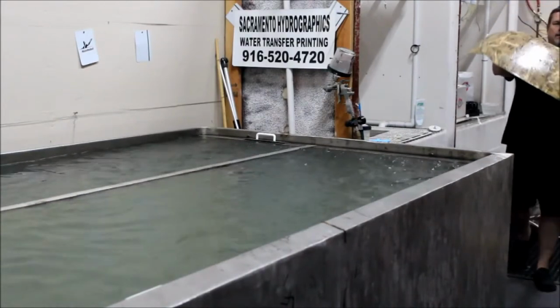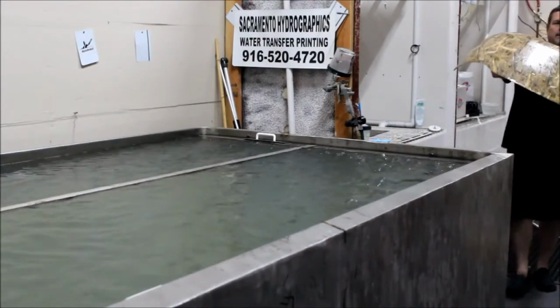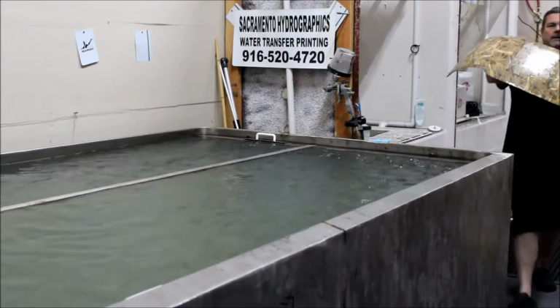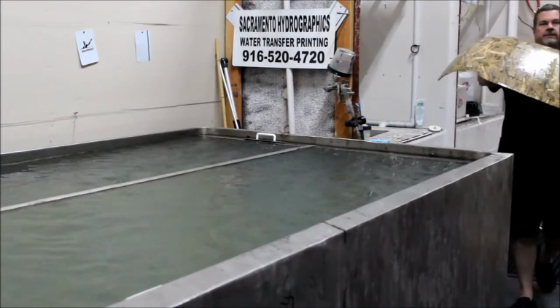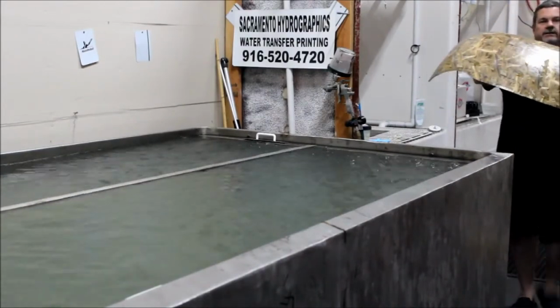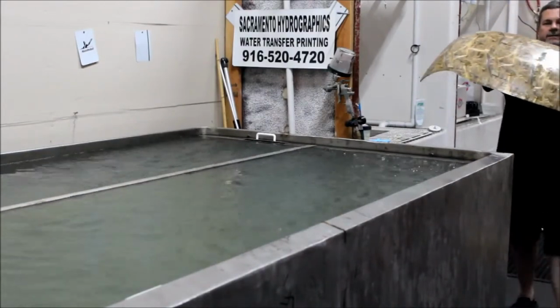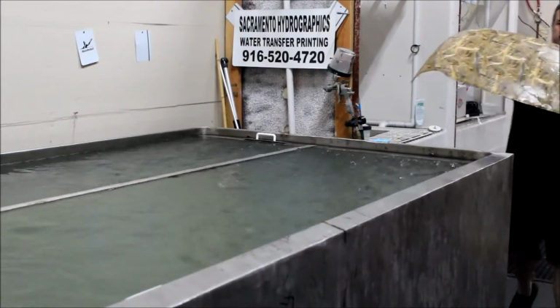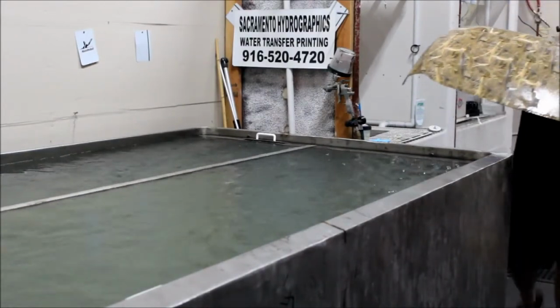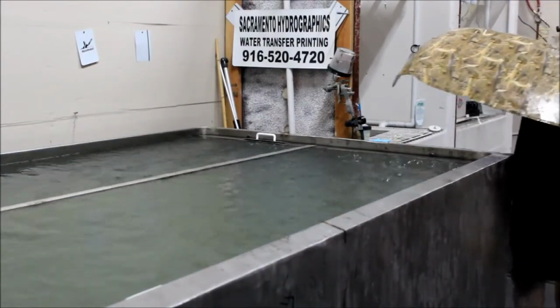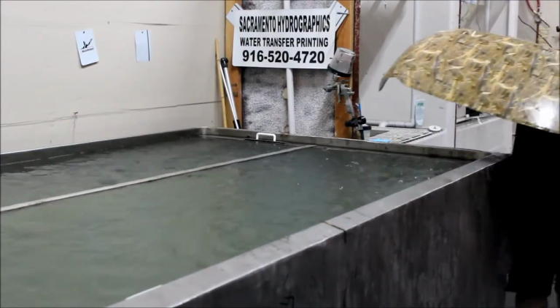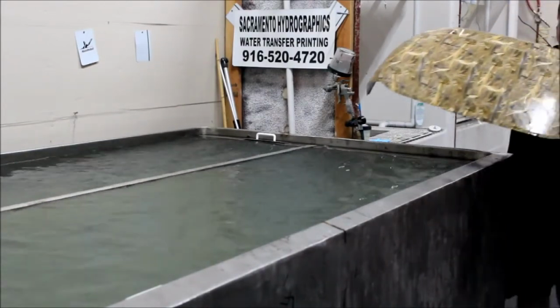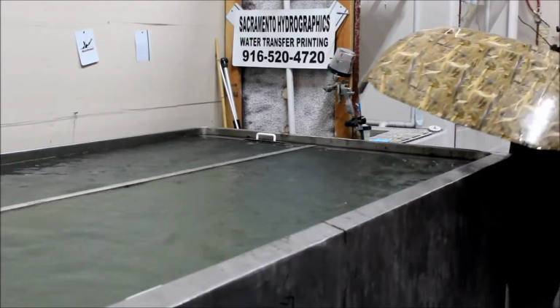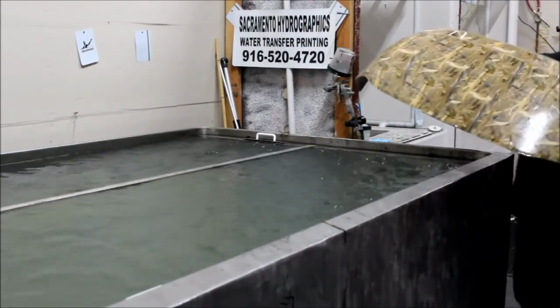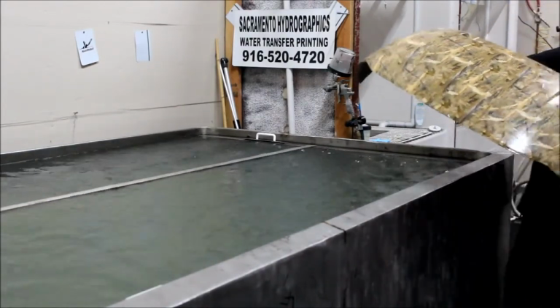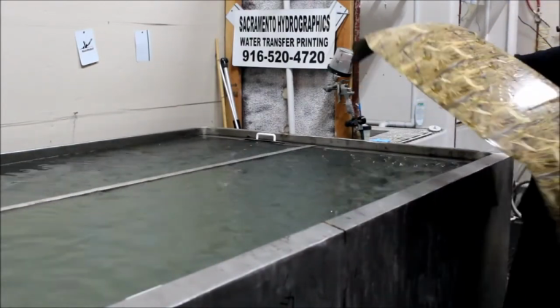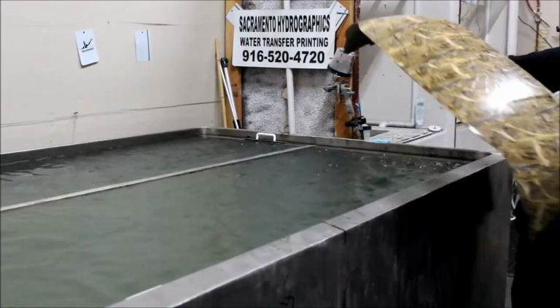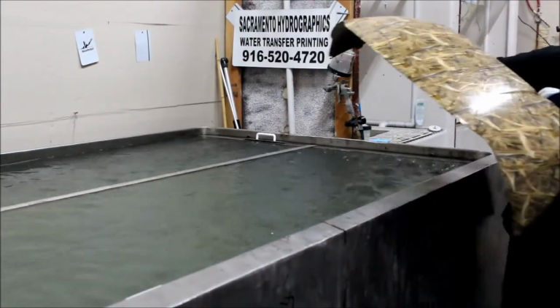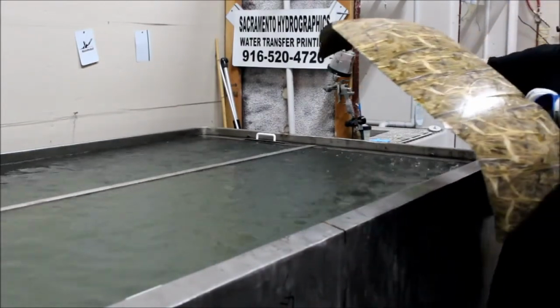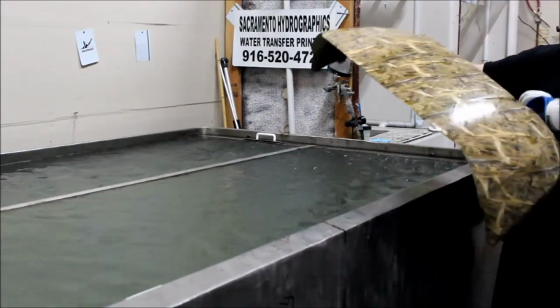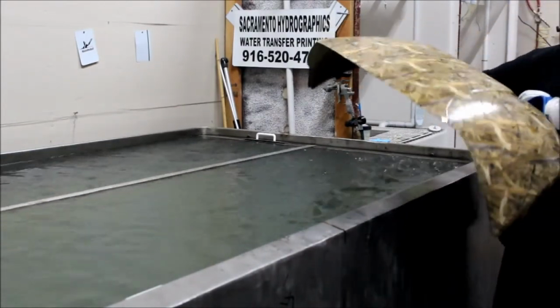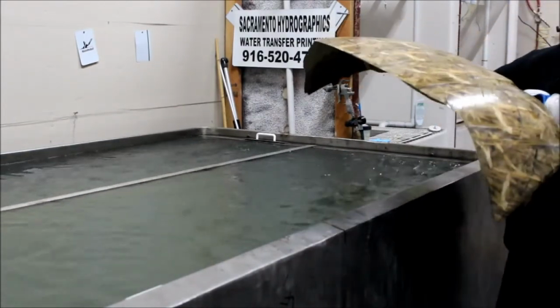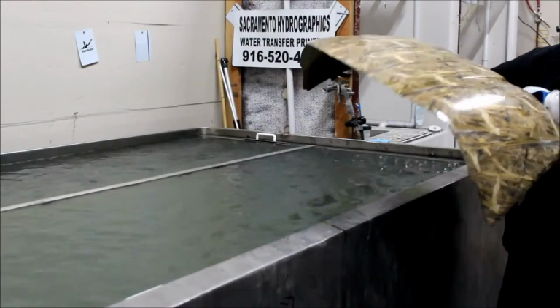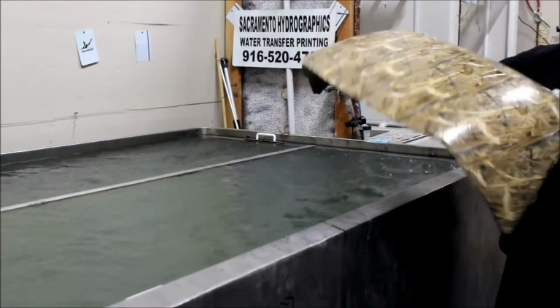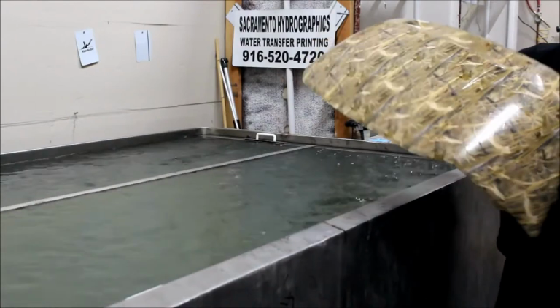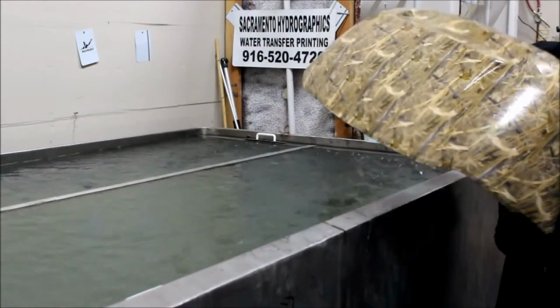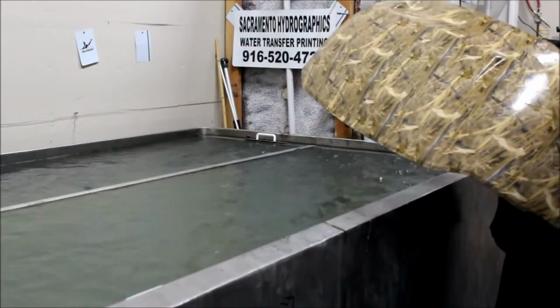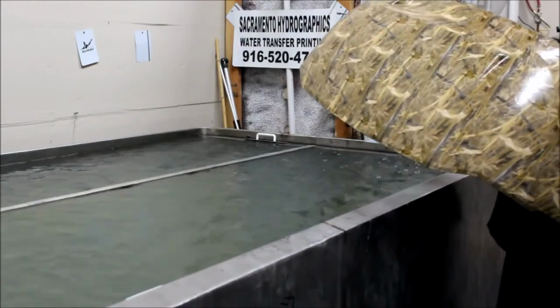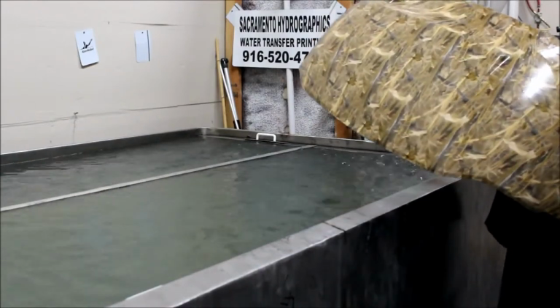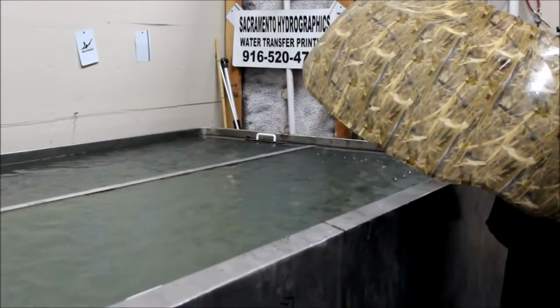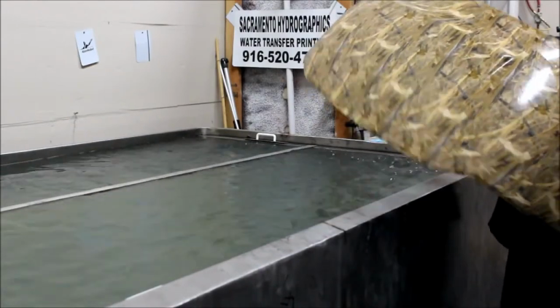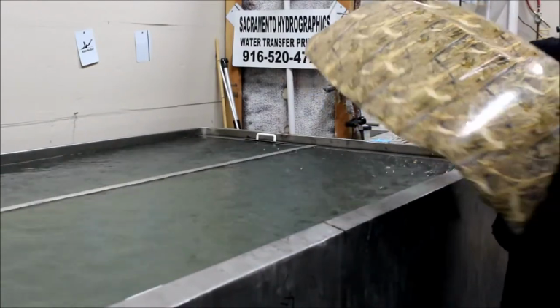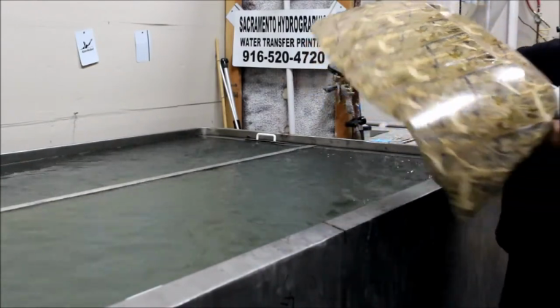As you can see, the seam is real nice. No tape.